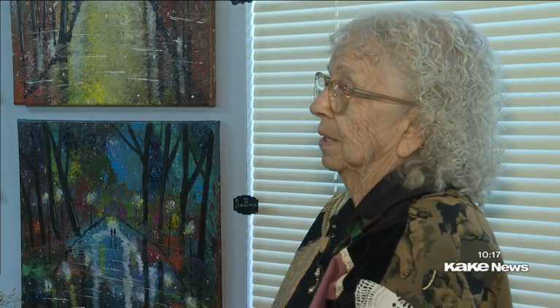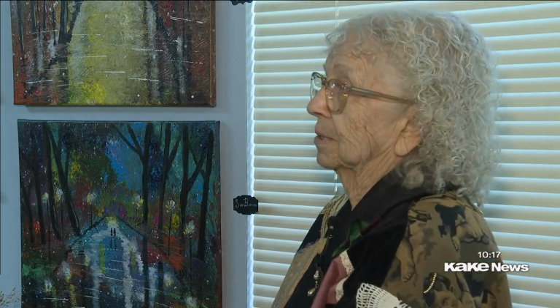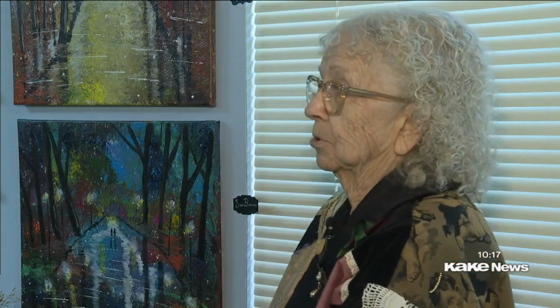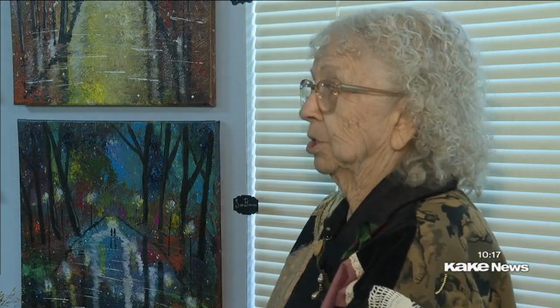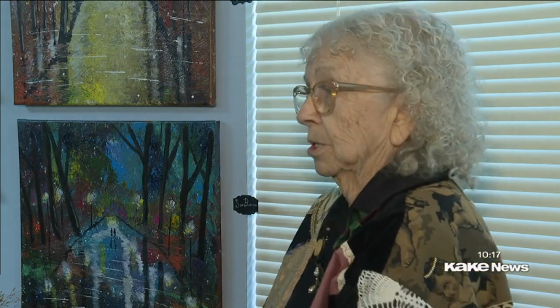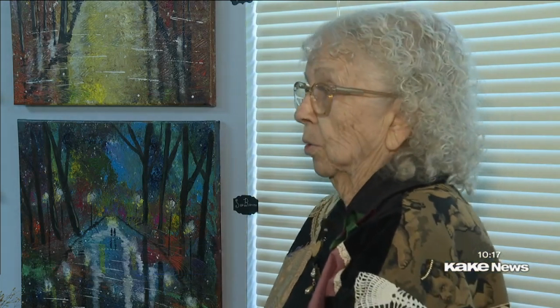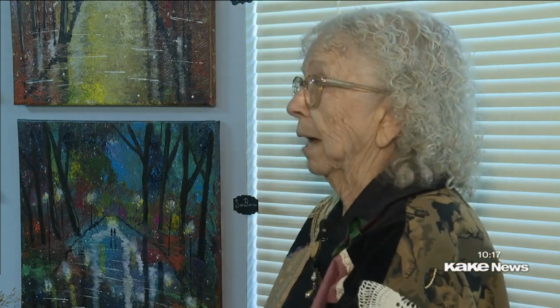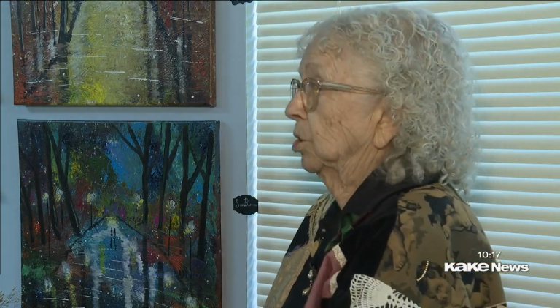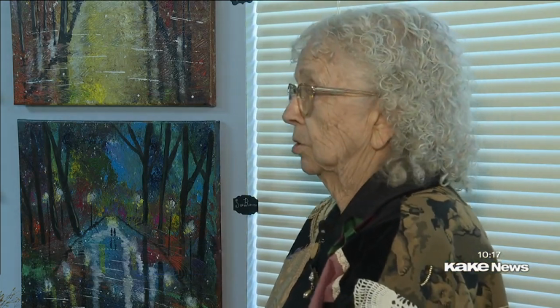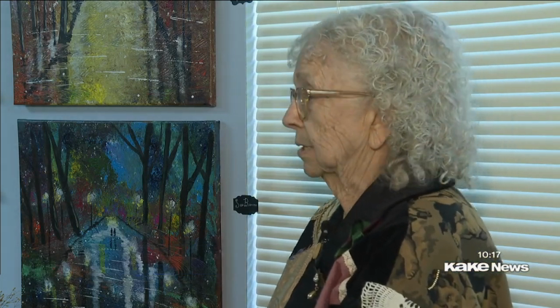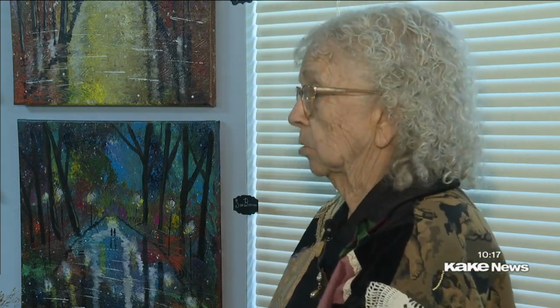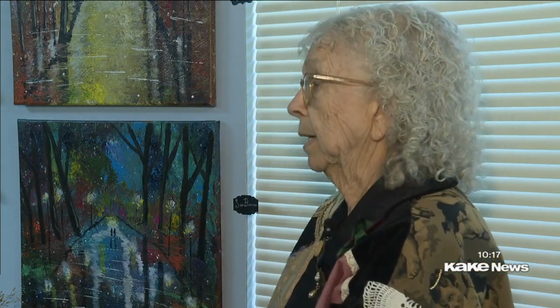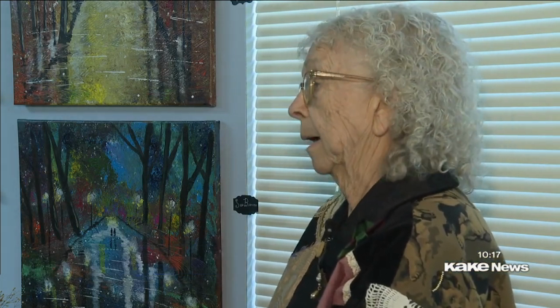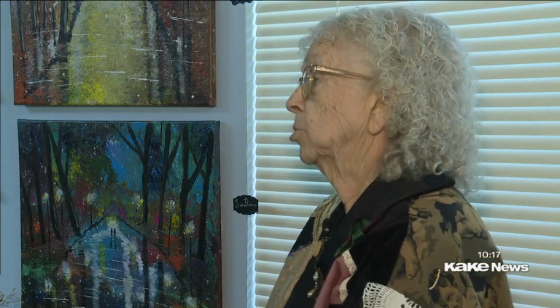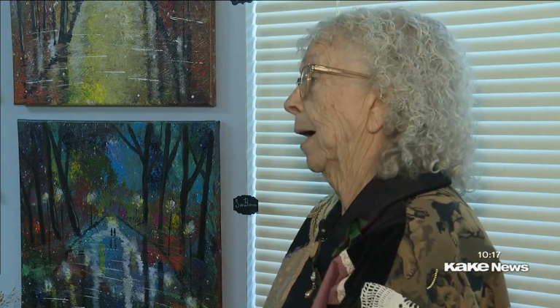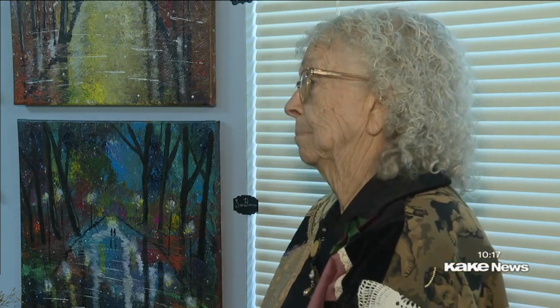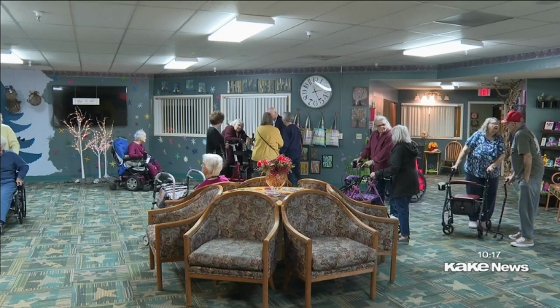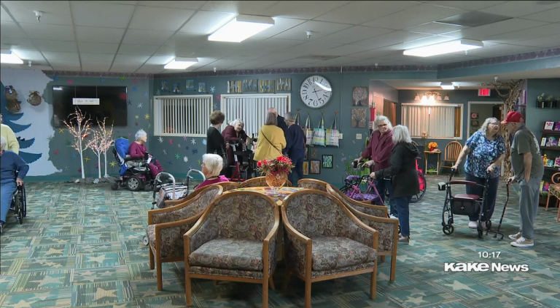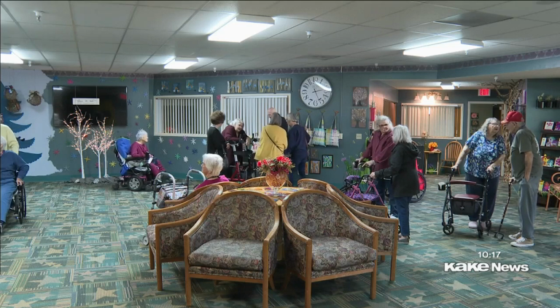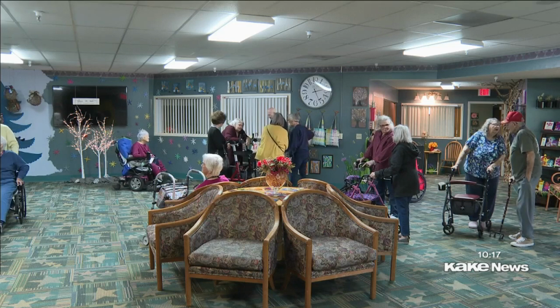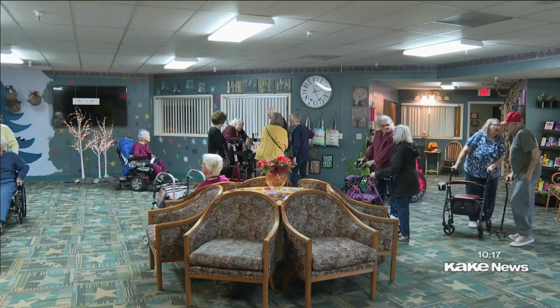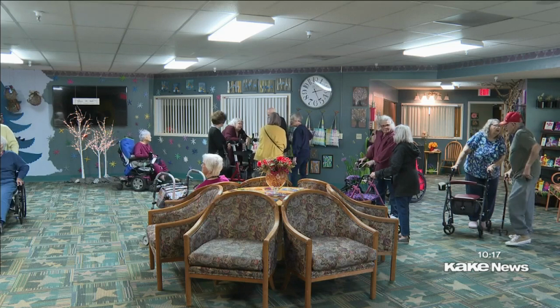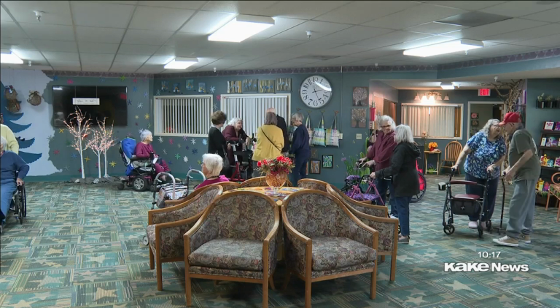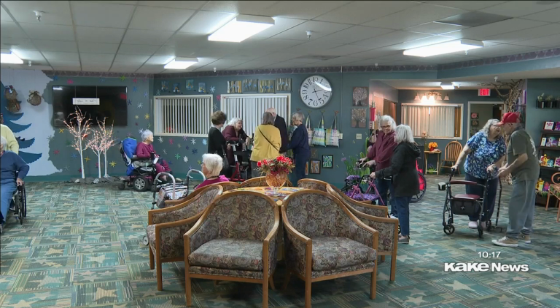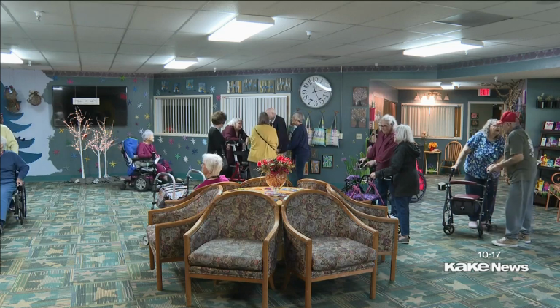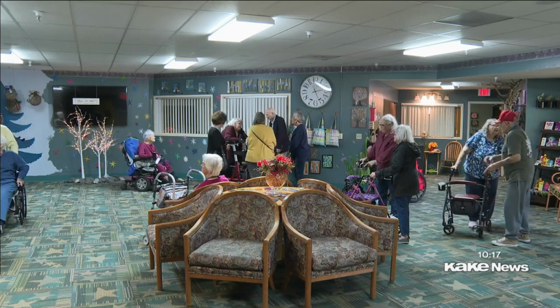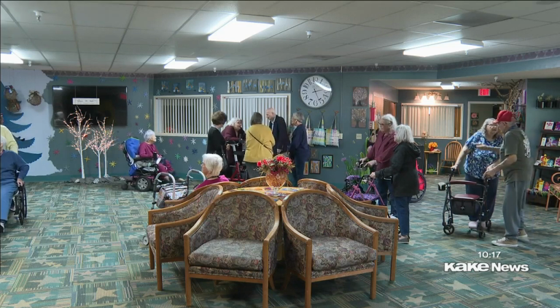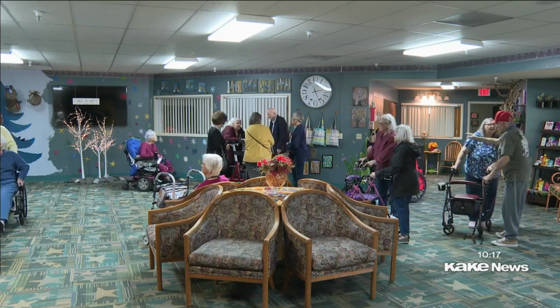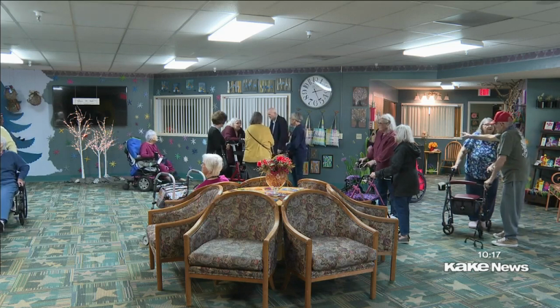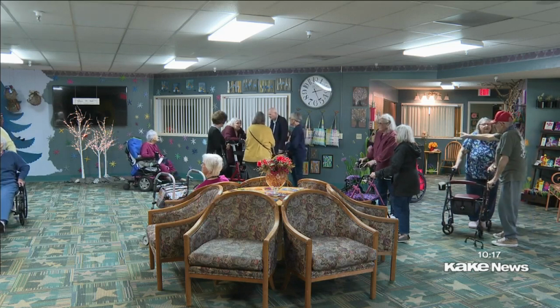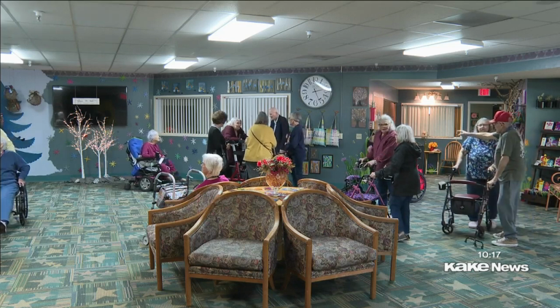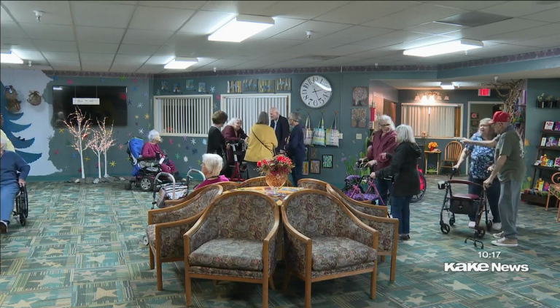And so she says, well, I'll show you. I said, okay, I'll try. The benefits of art are clear when speaking to the residents.